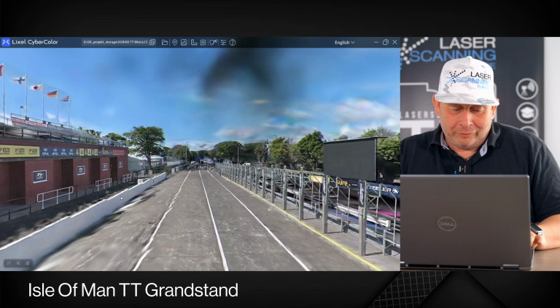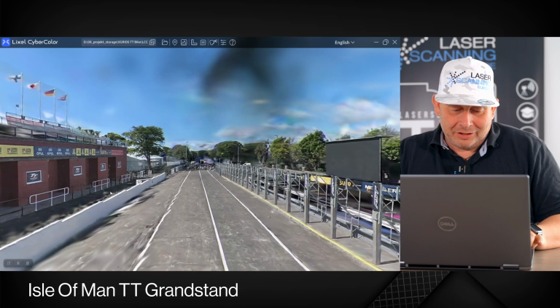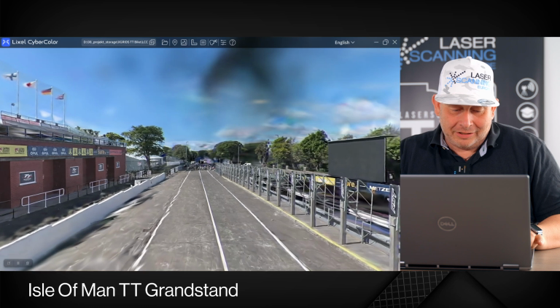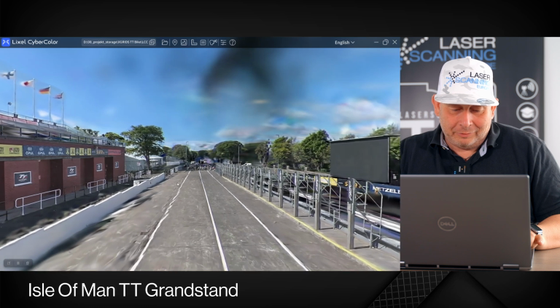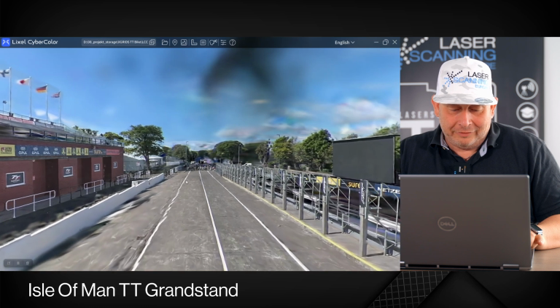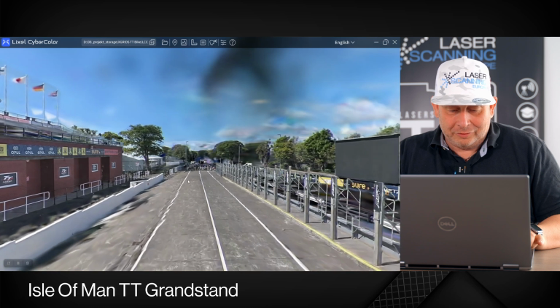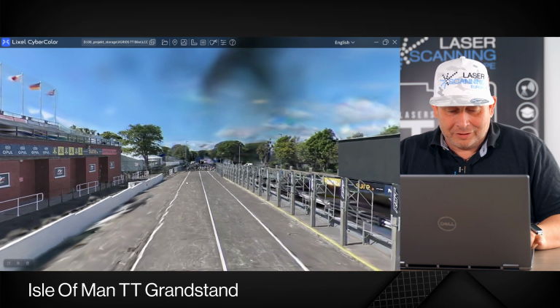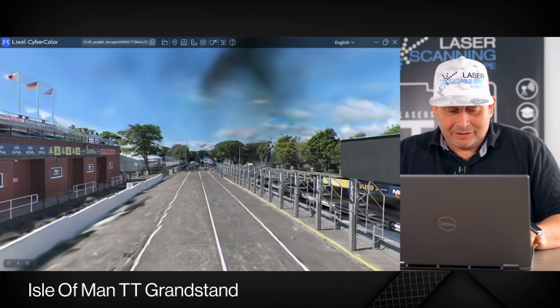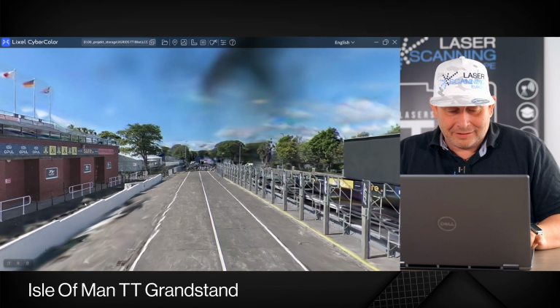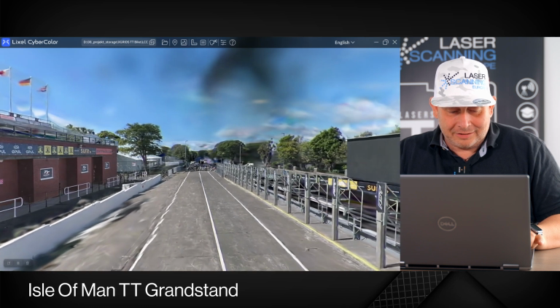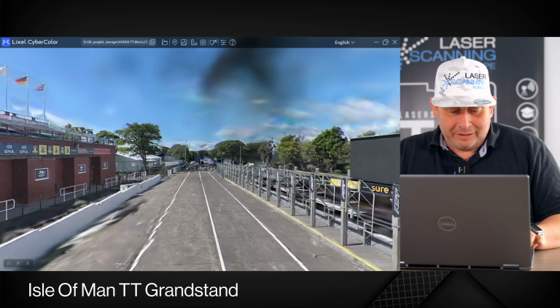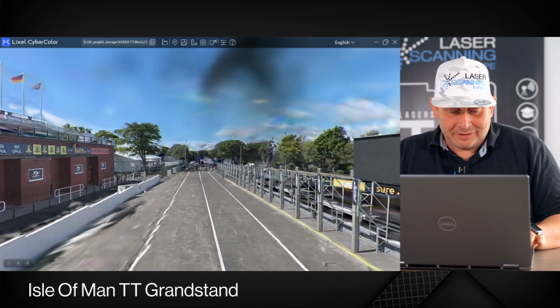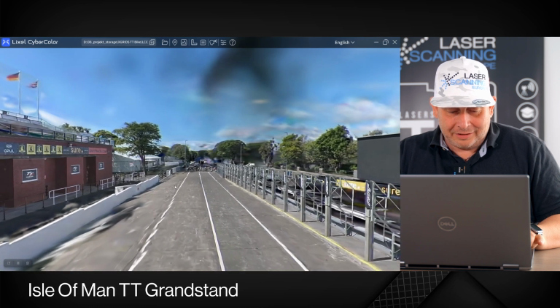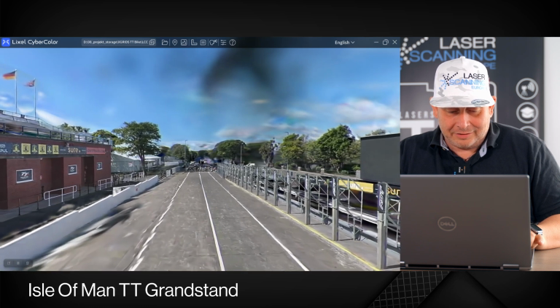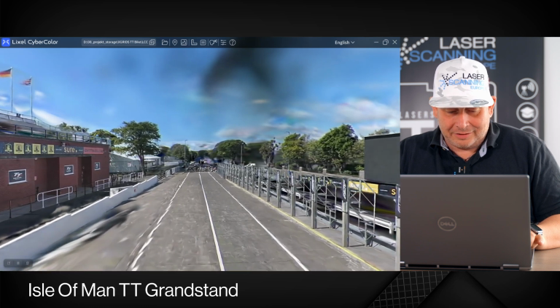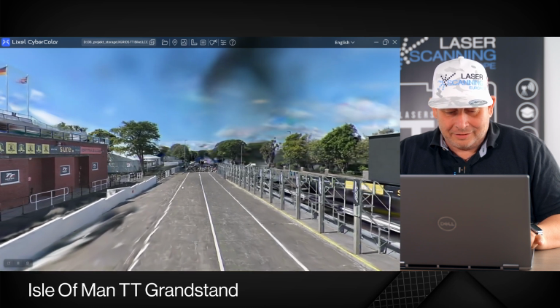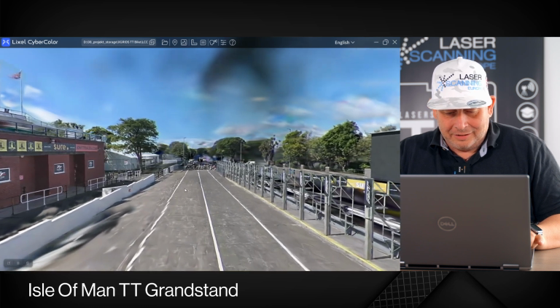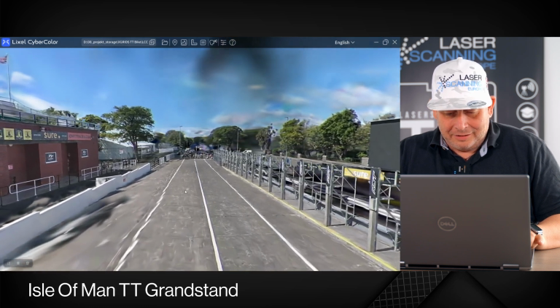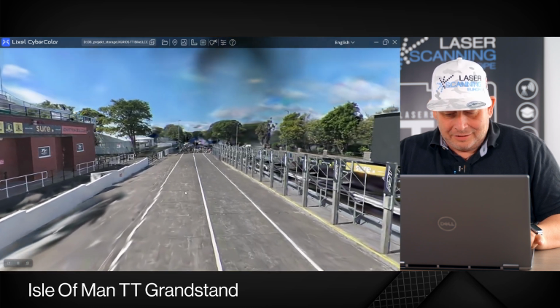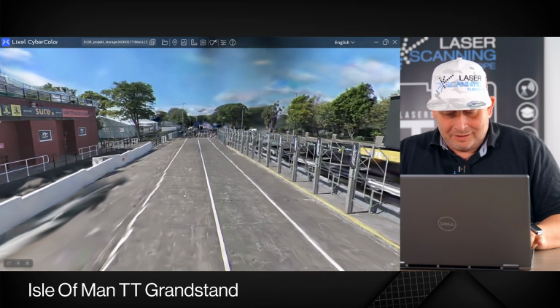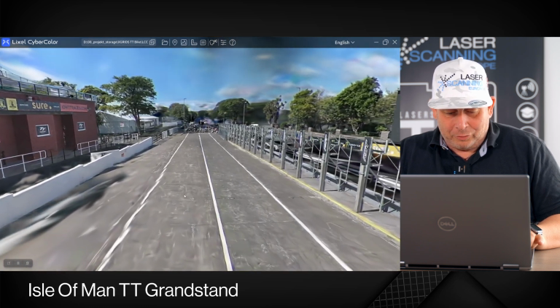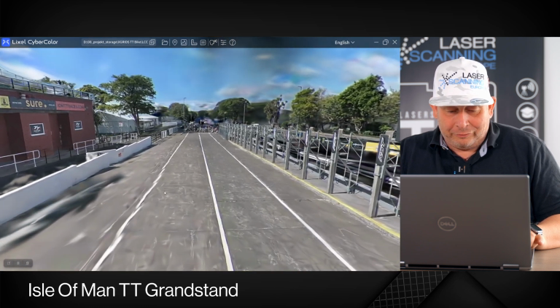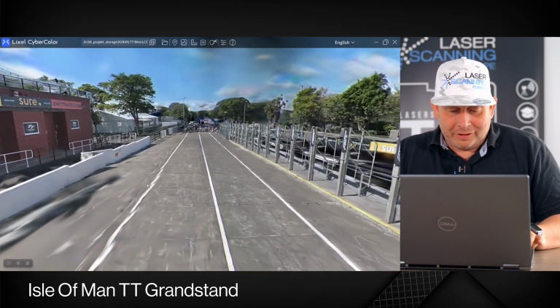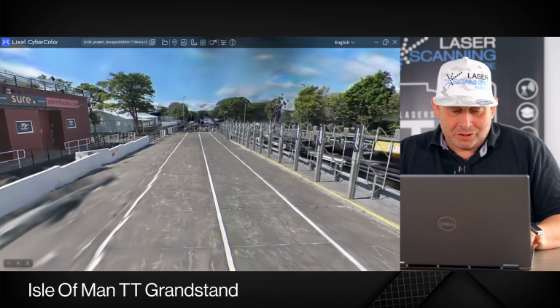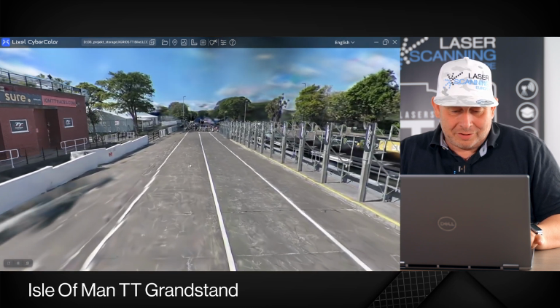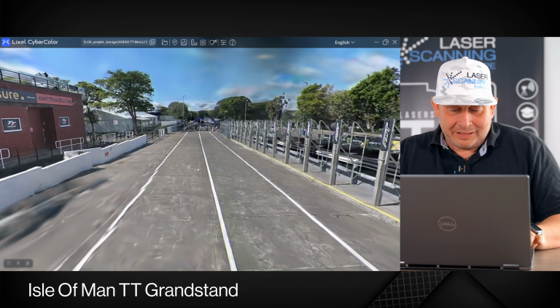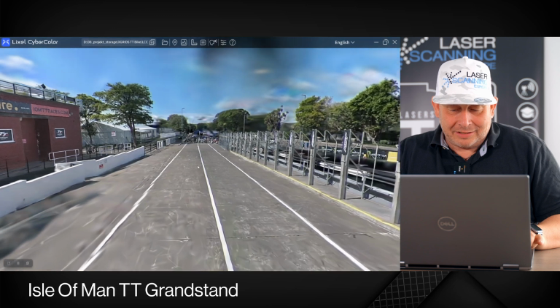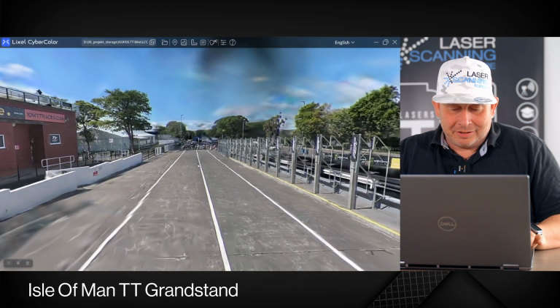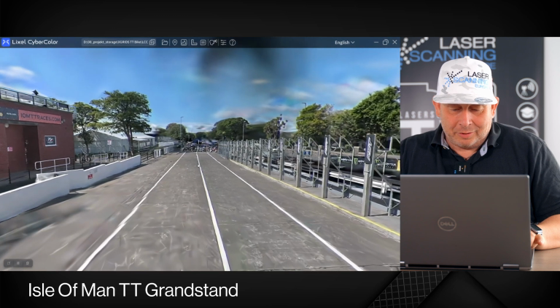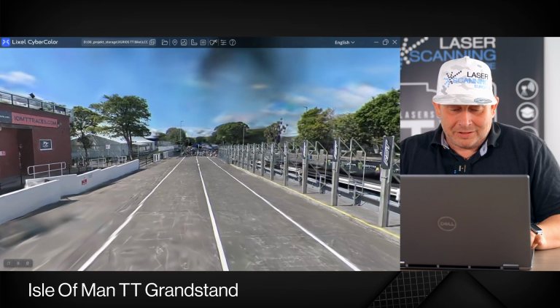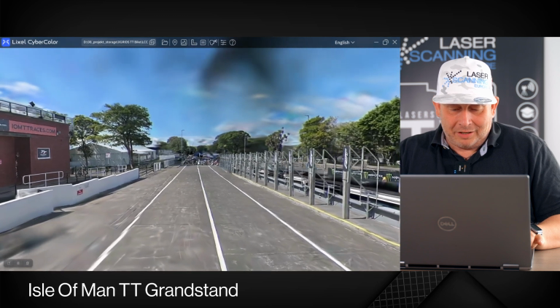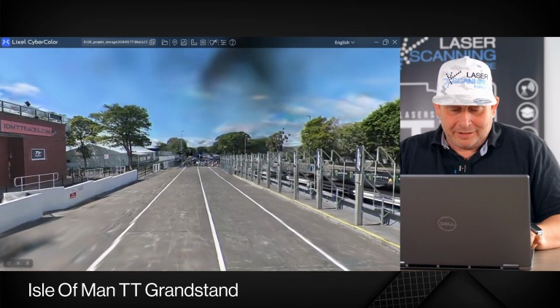Unfortunately, here we don't have the nicest left side — there are some graphic issues, you can see it here with the lines.